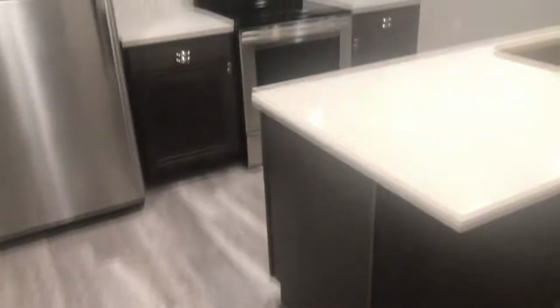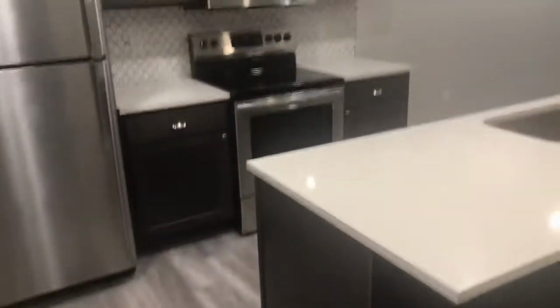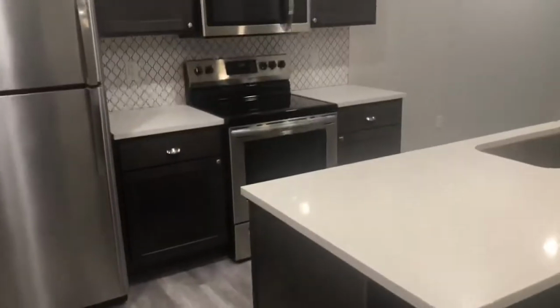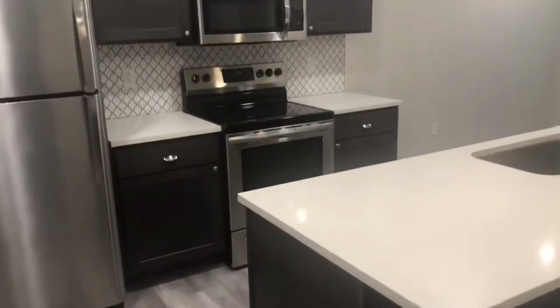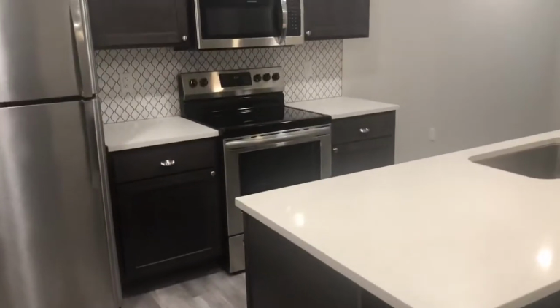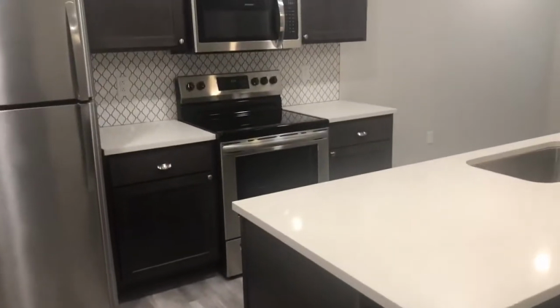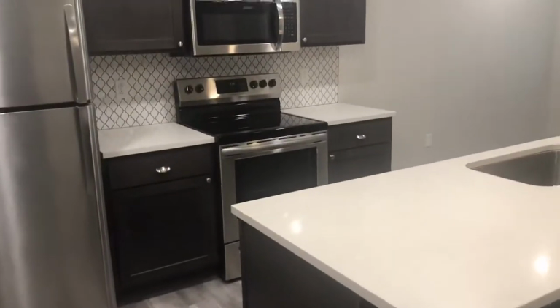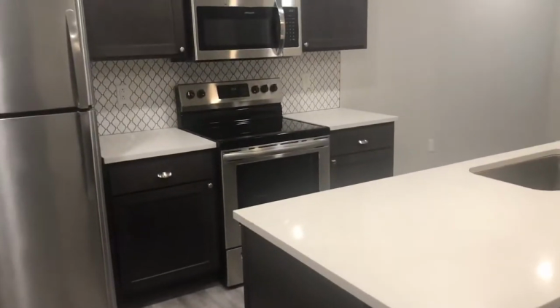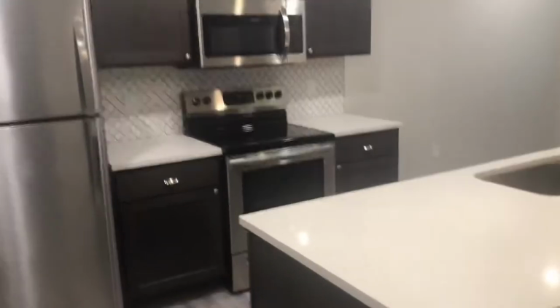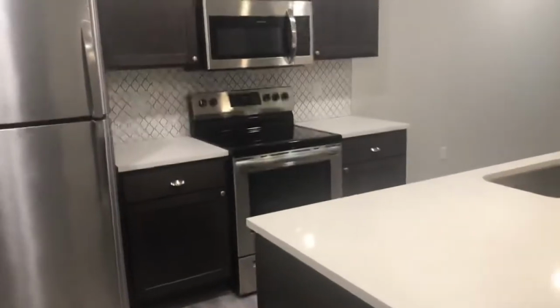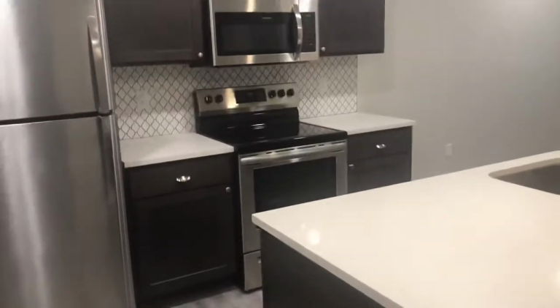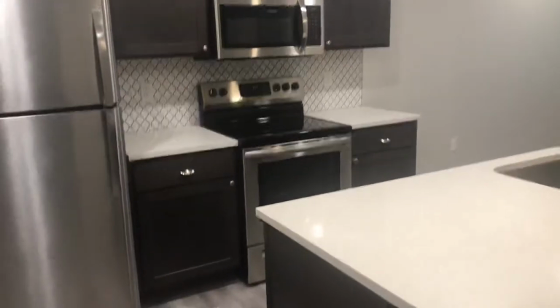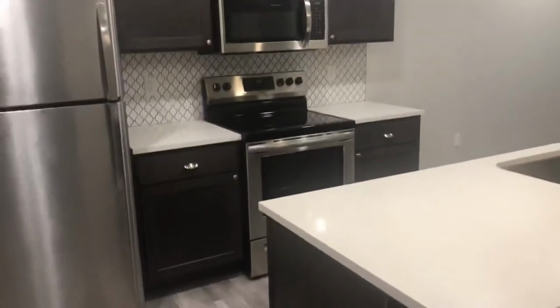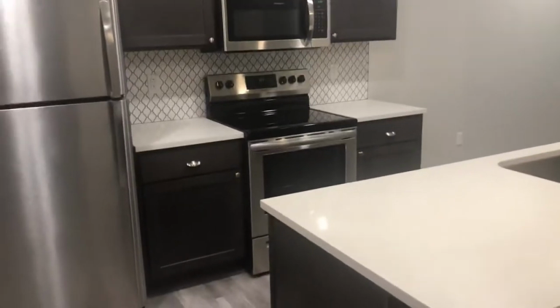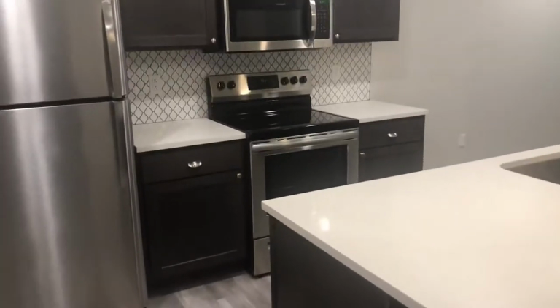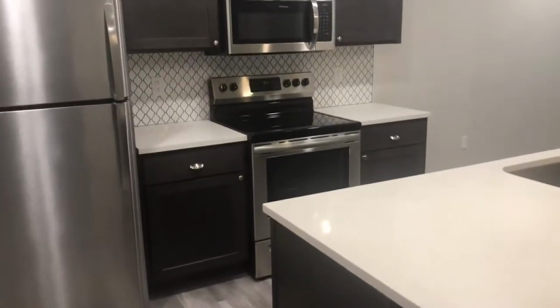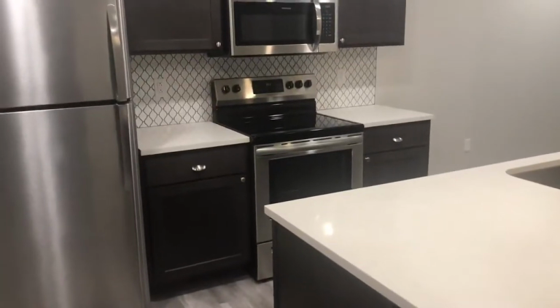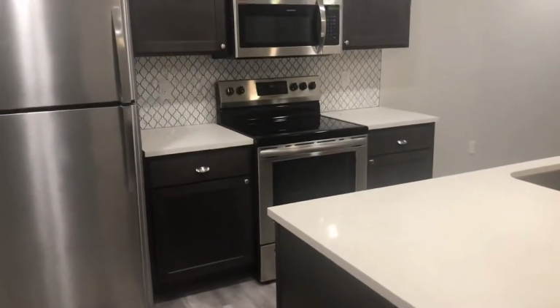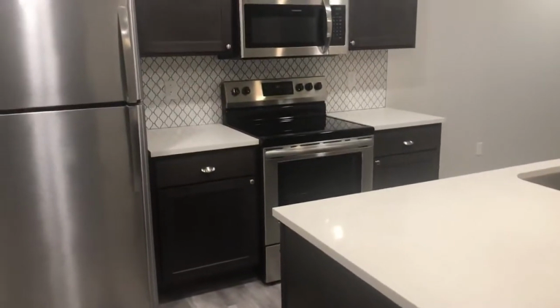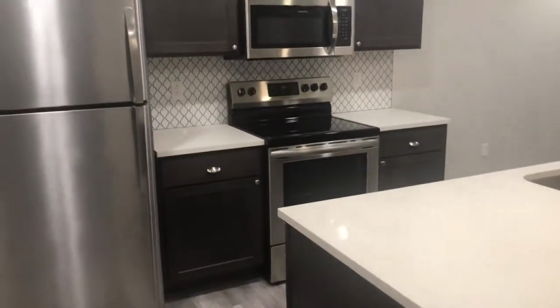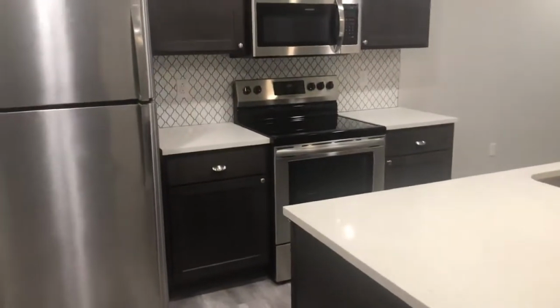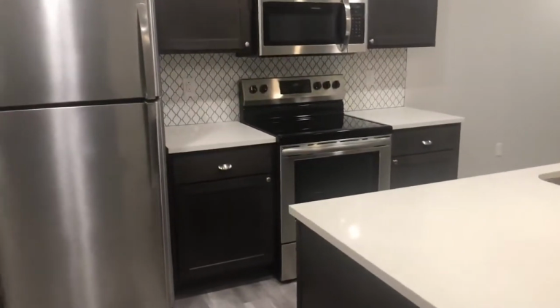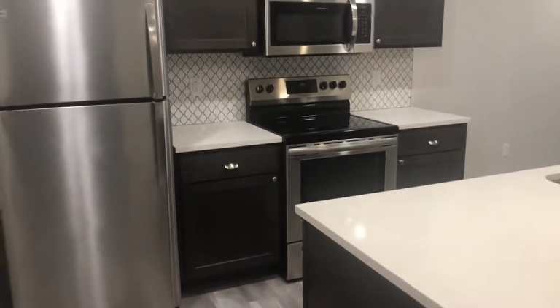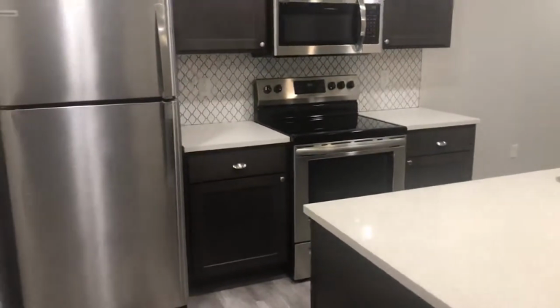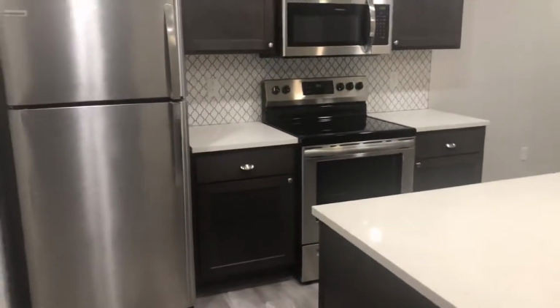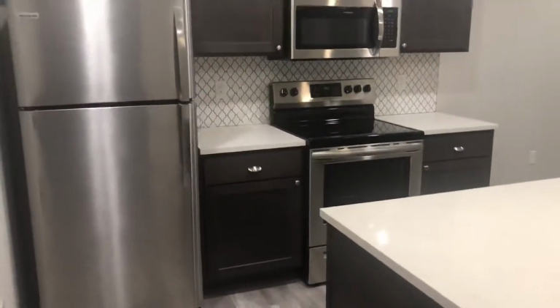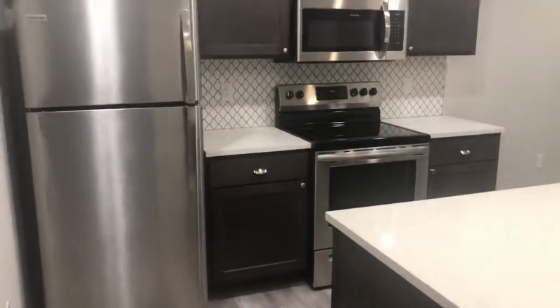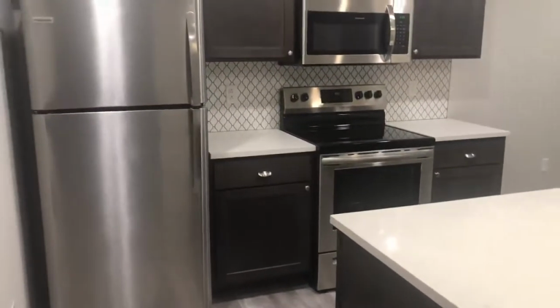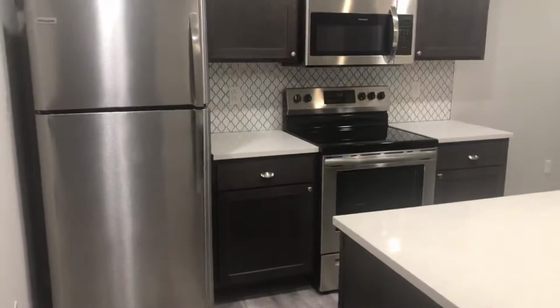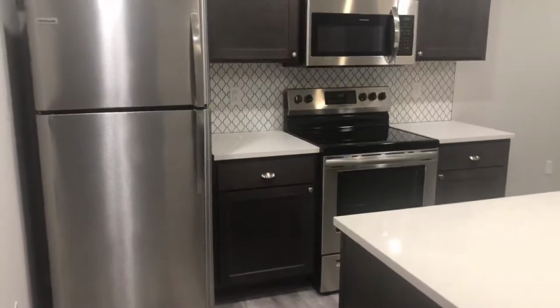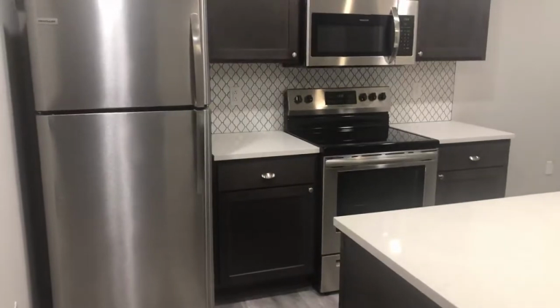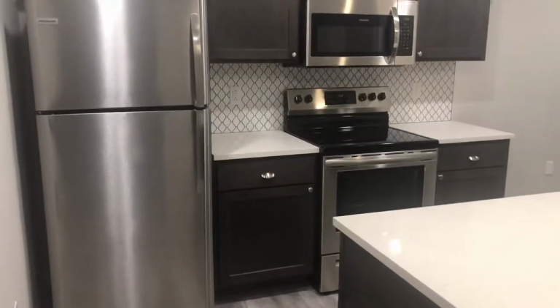Hi there, this is Donna at Athlon, and today we are taking a tour of one of our nine suites.